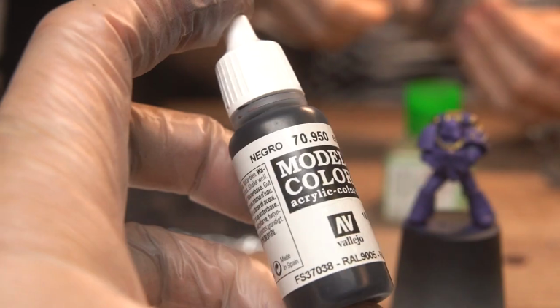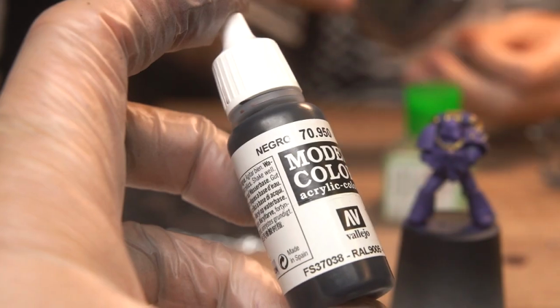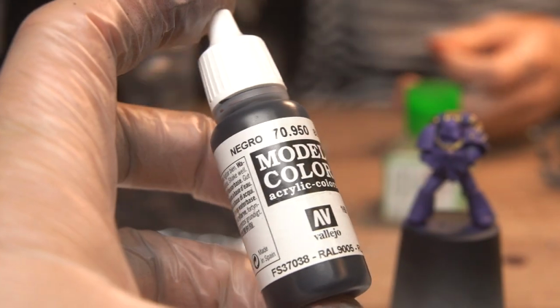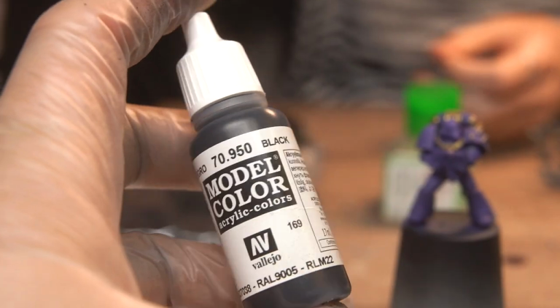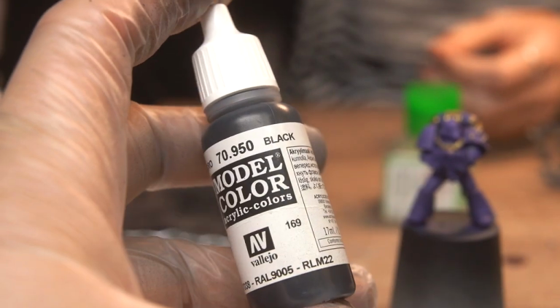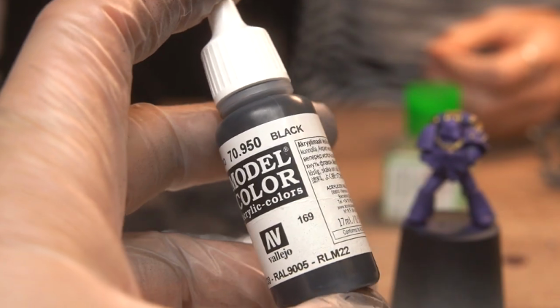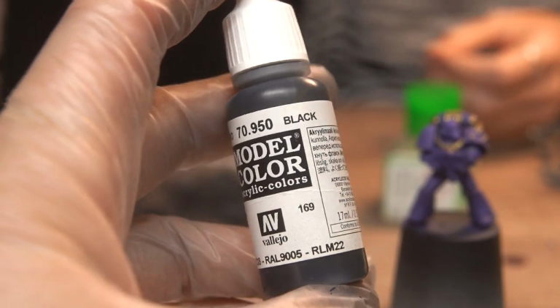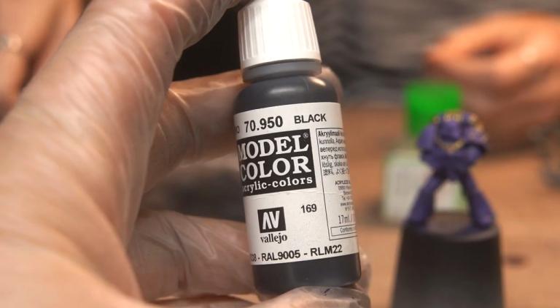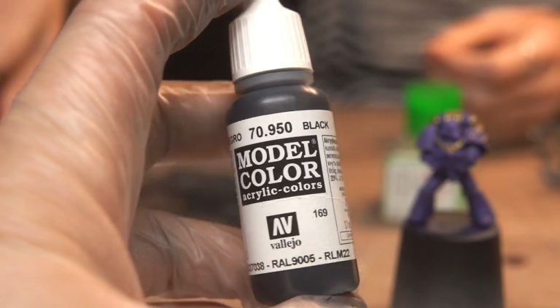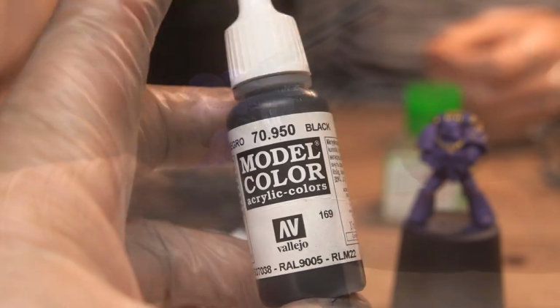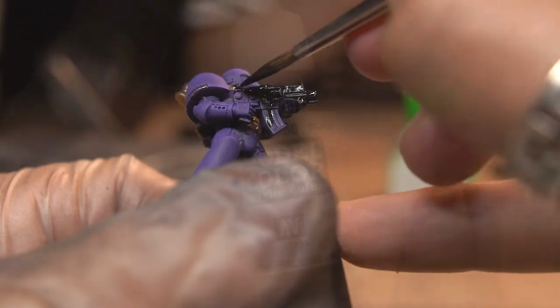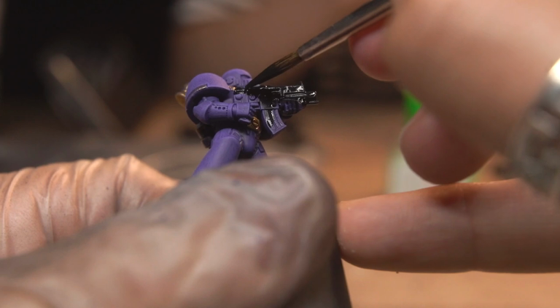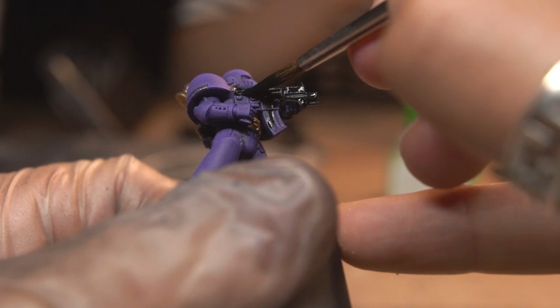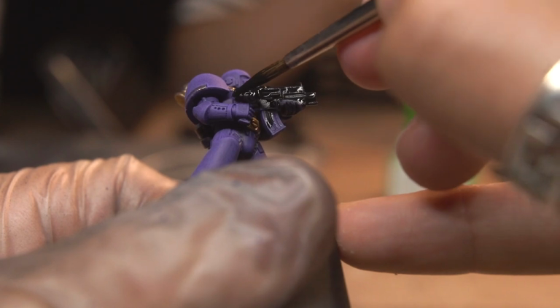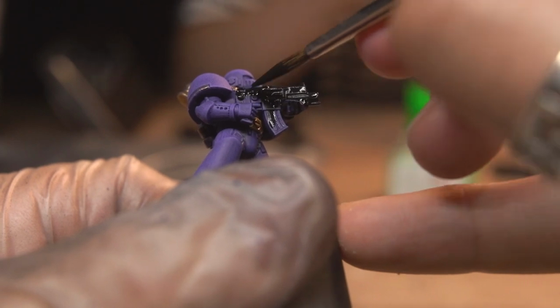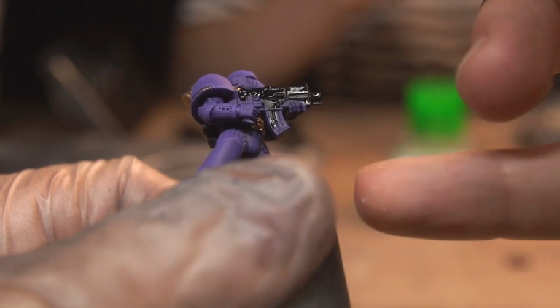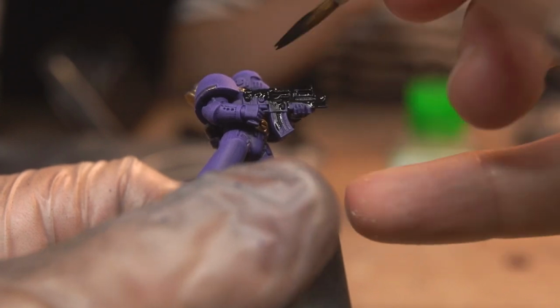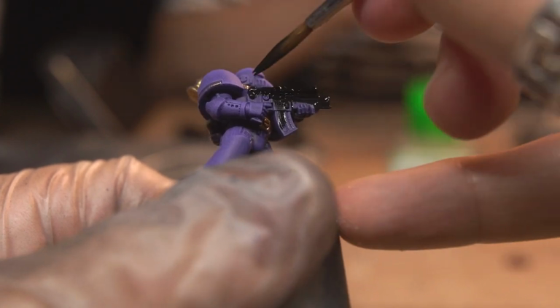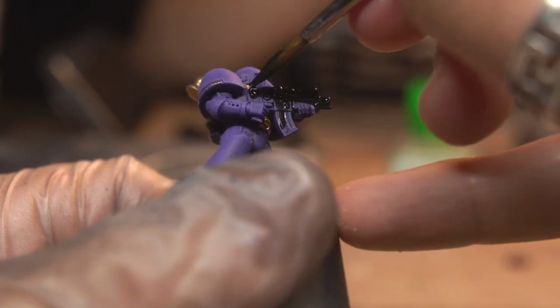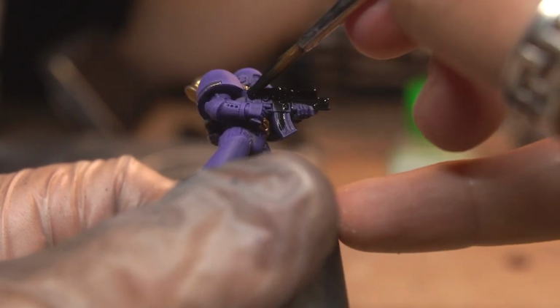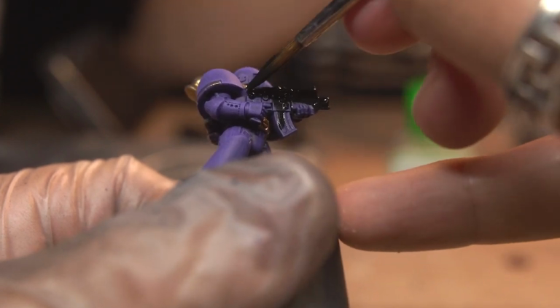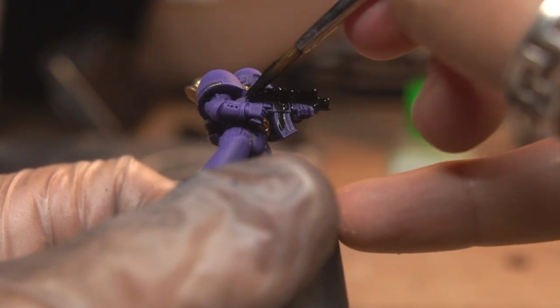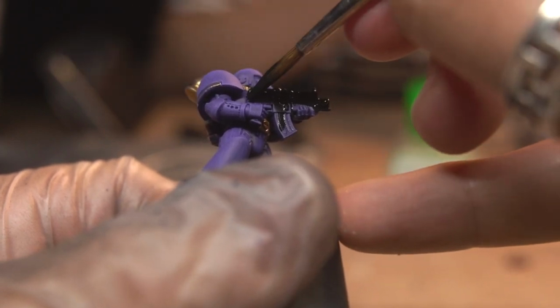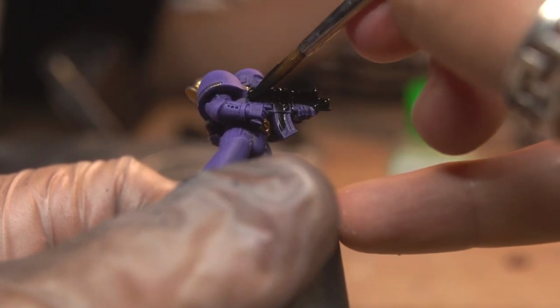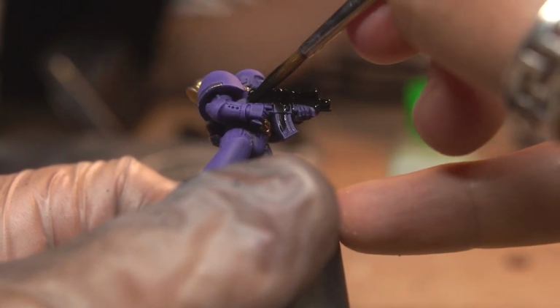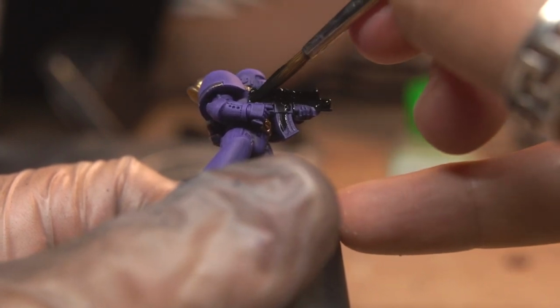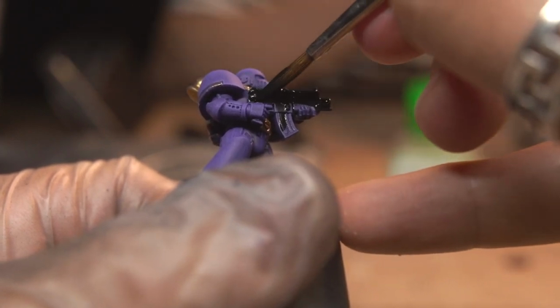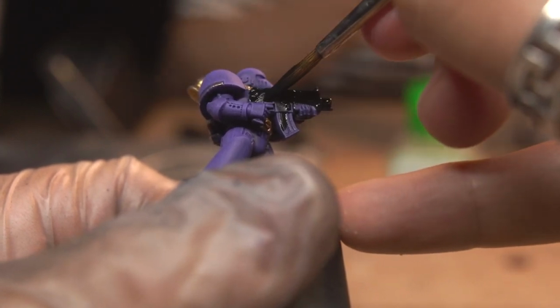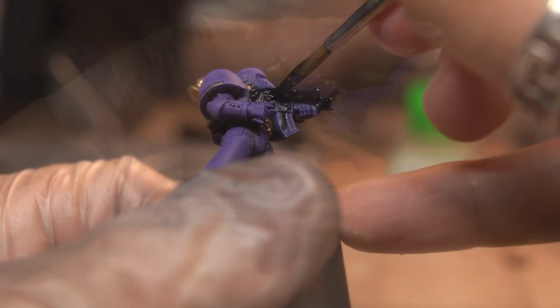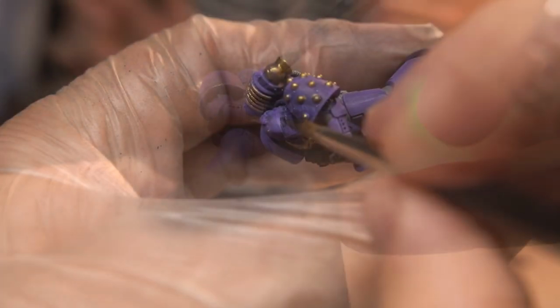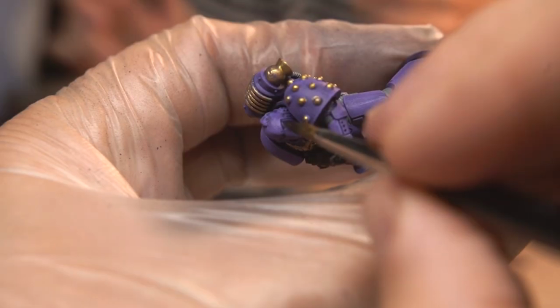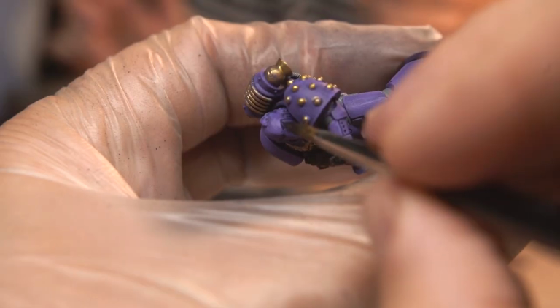Keeping things simple, next up I used black paint to paint the bolter, and also carefully dropped a bit of thinned black paint into the recesses of the eyes.